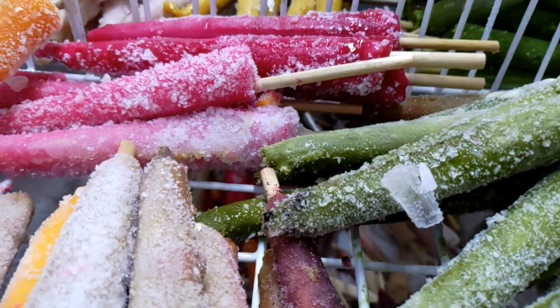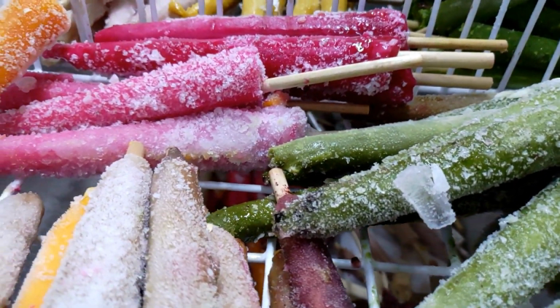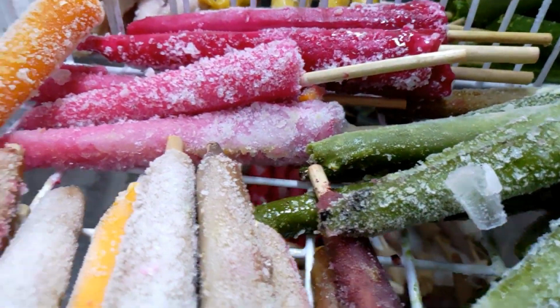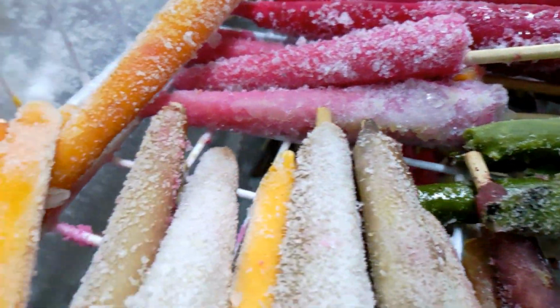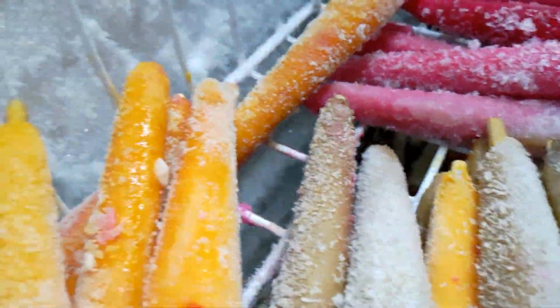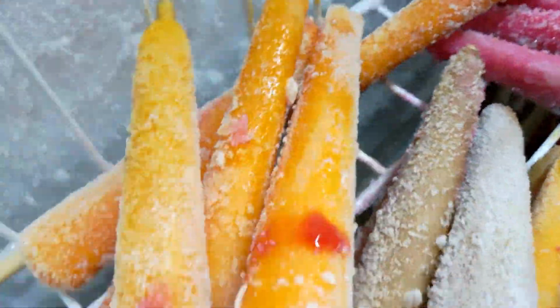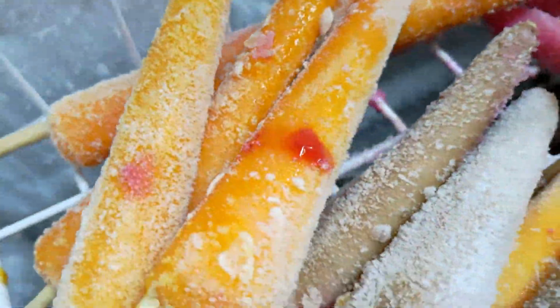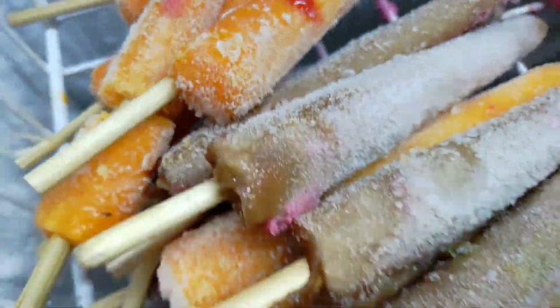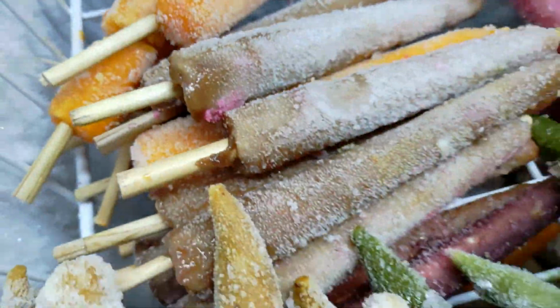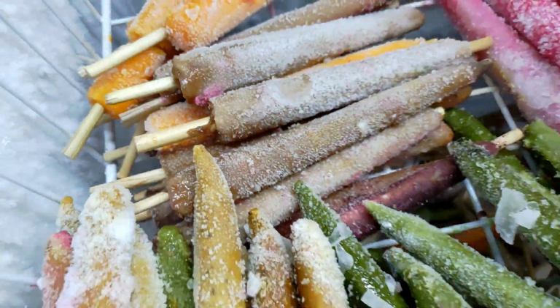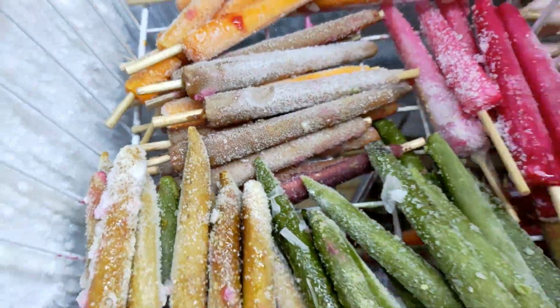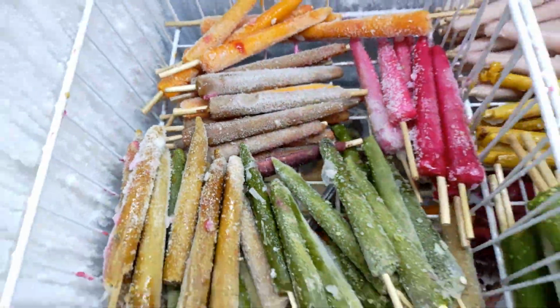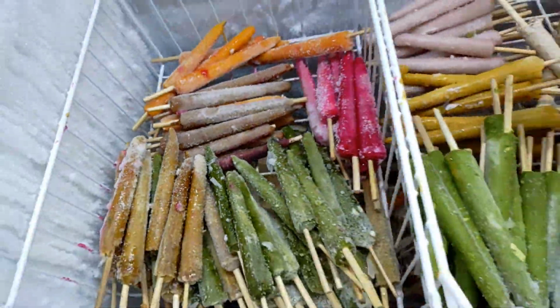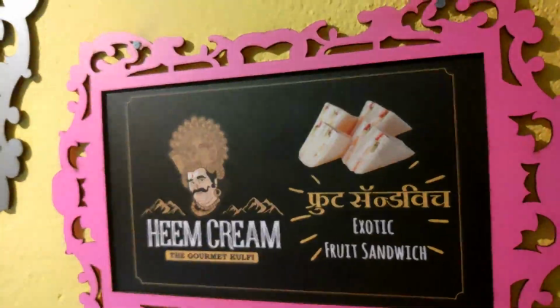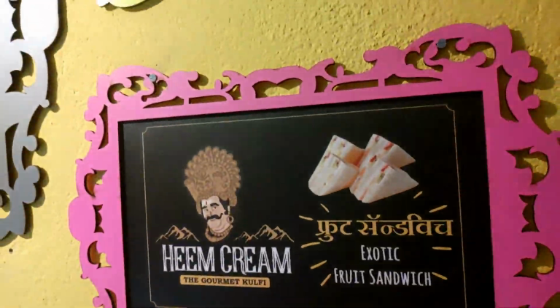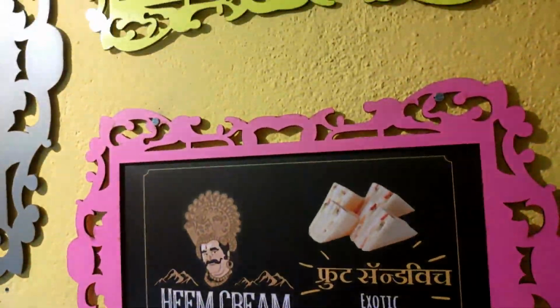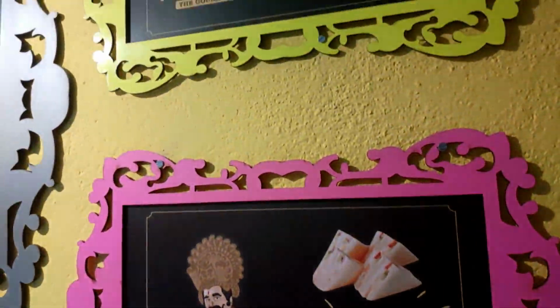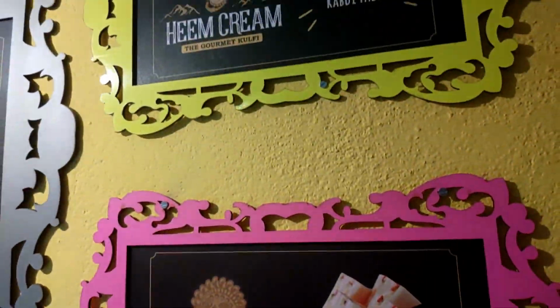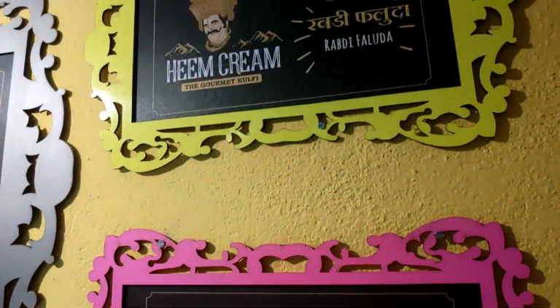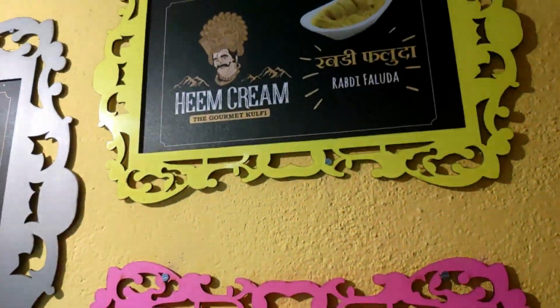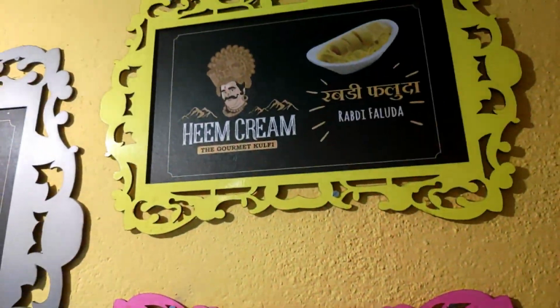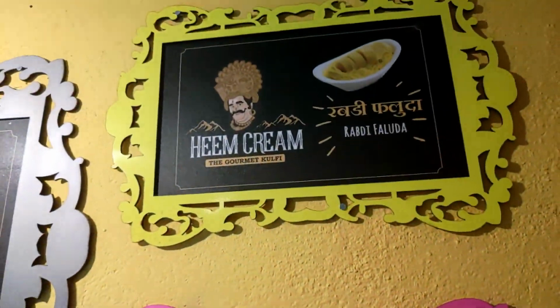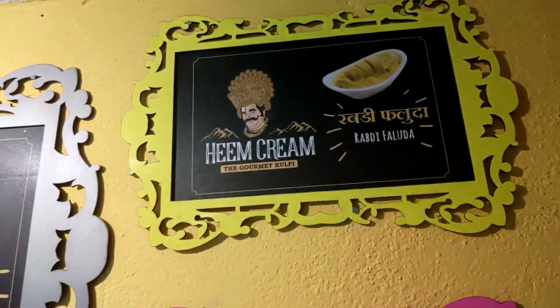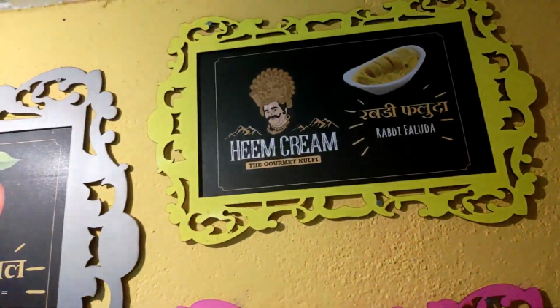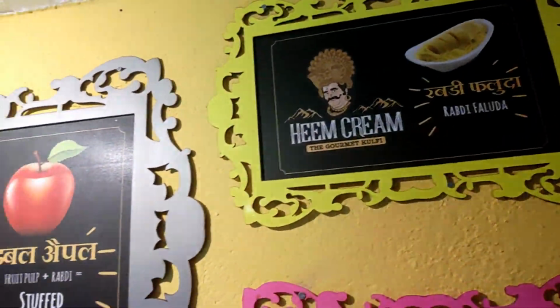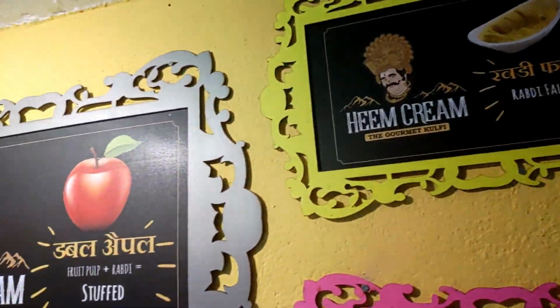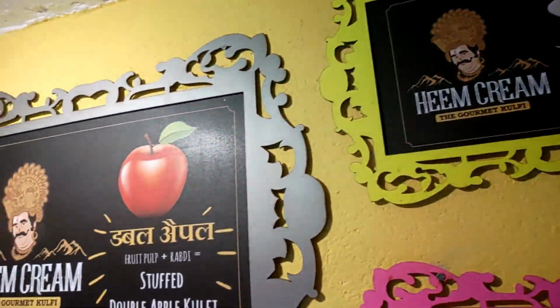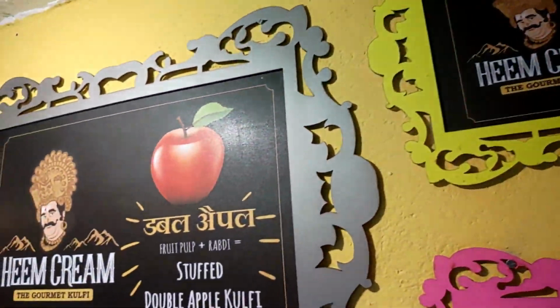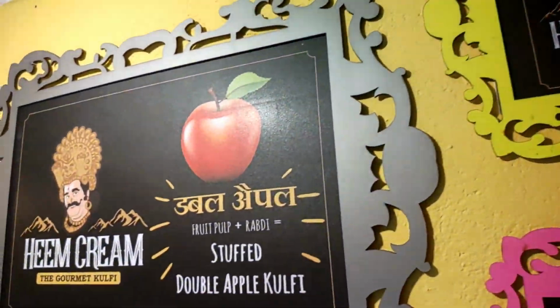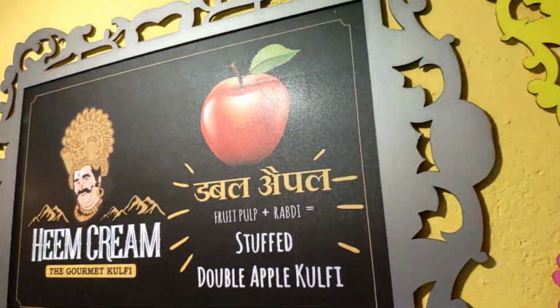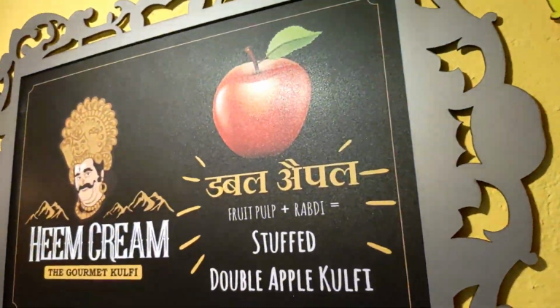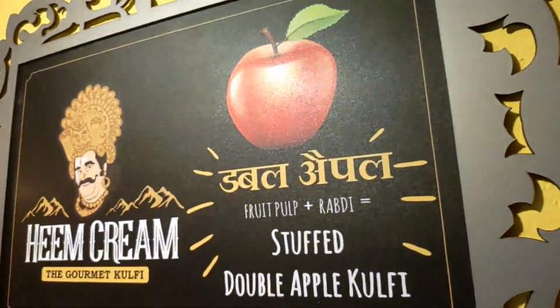We'll meet you next time. Until then — Khaate raho, khilate raho, bole toh machani life!